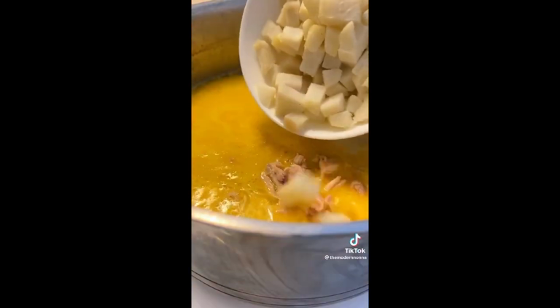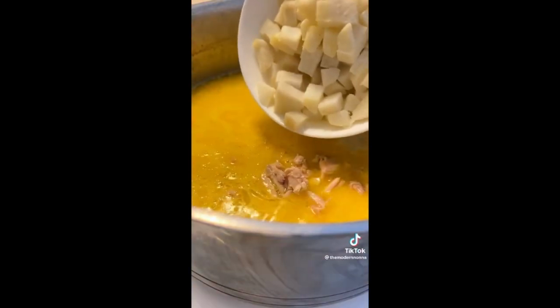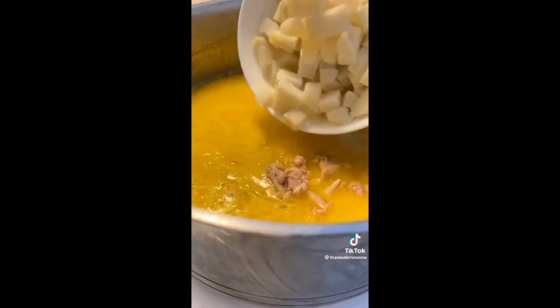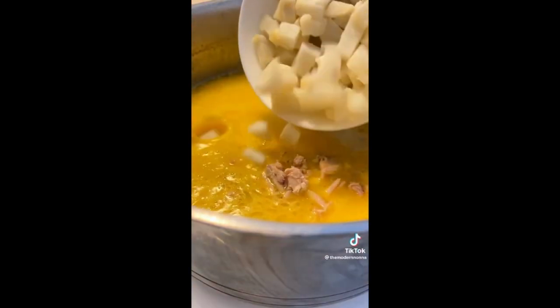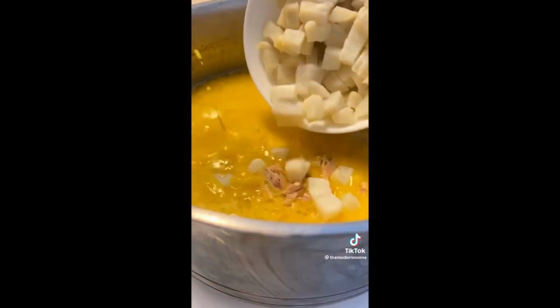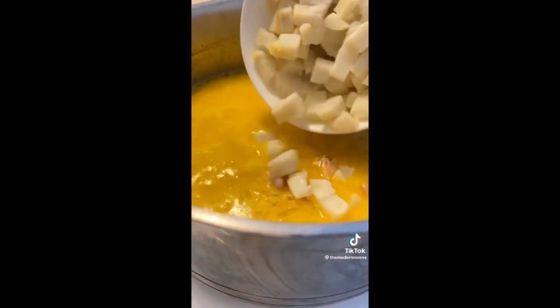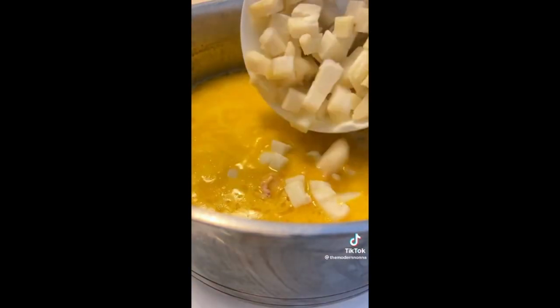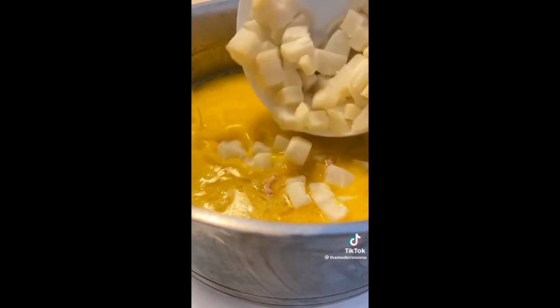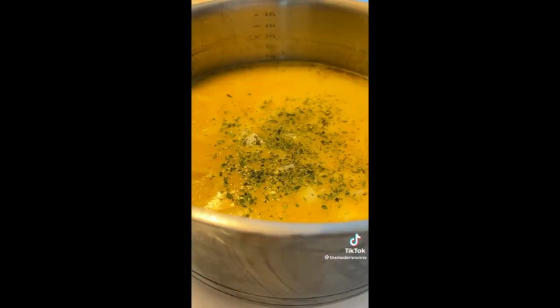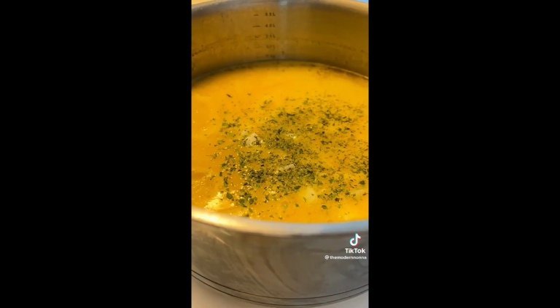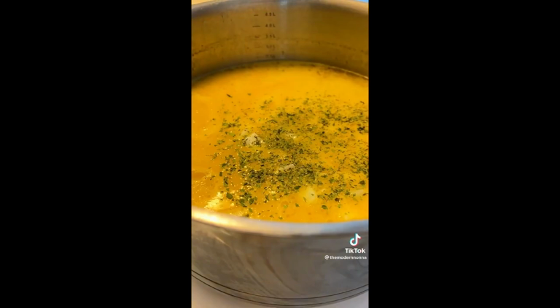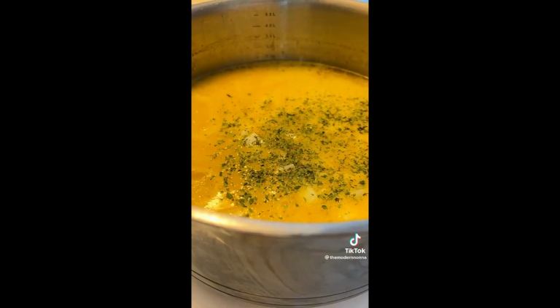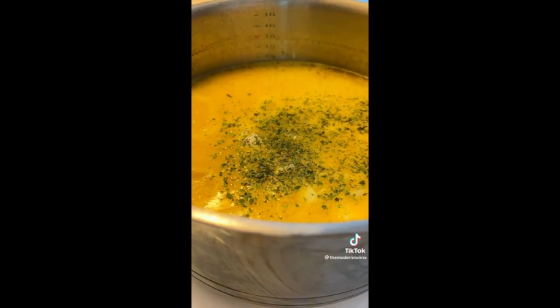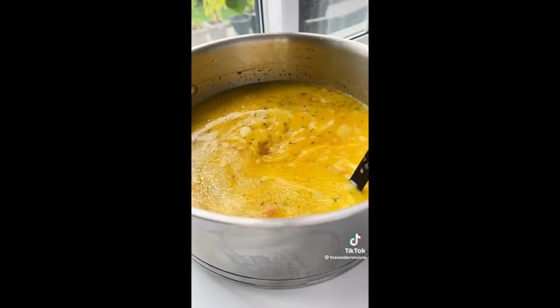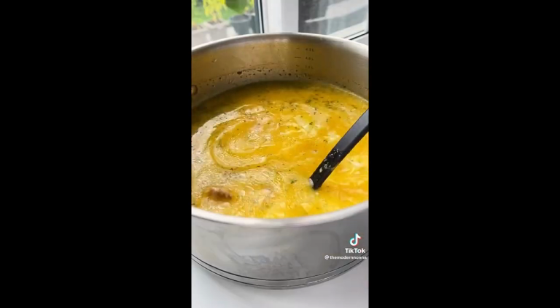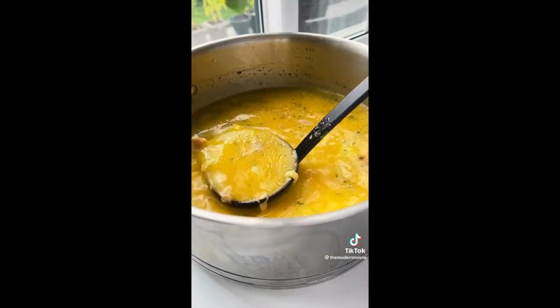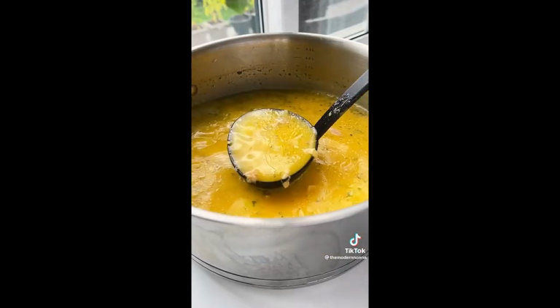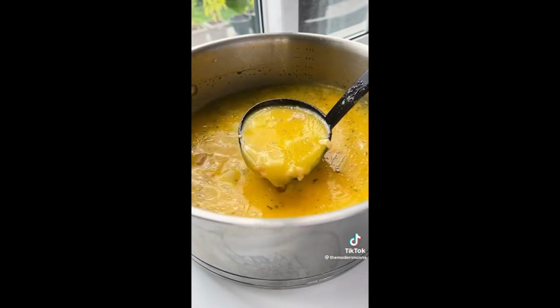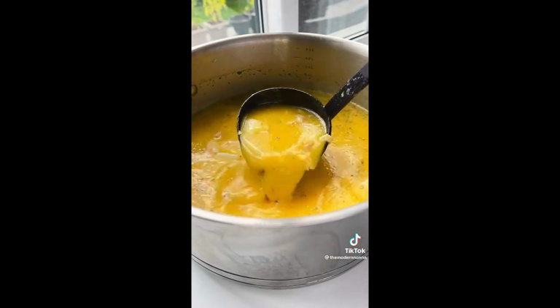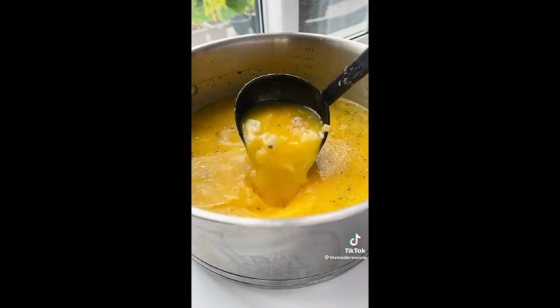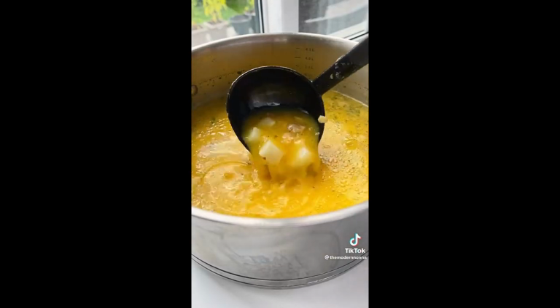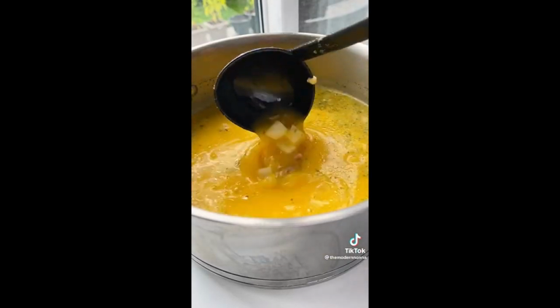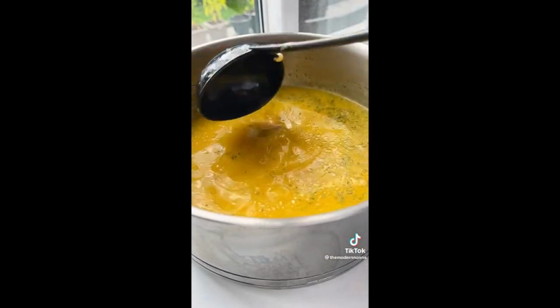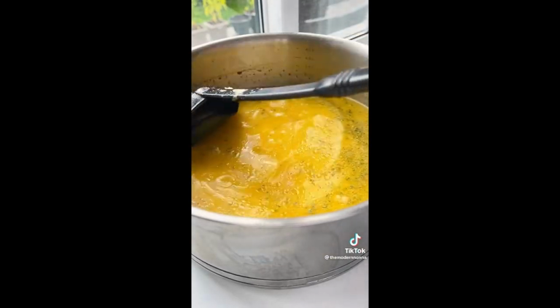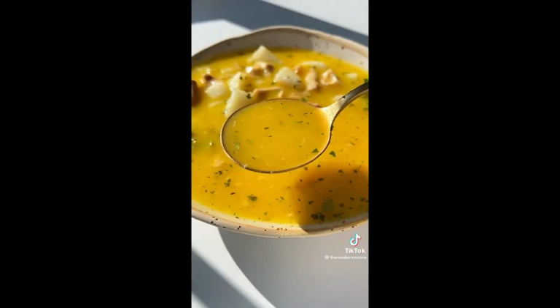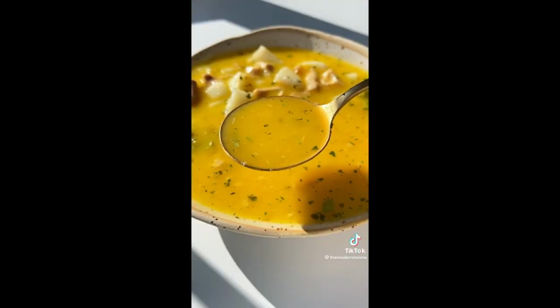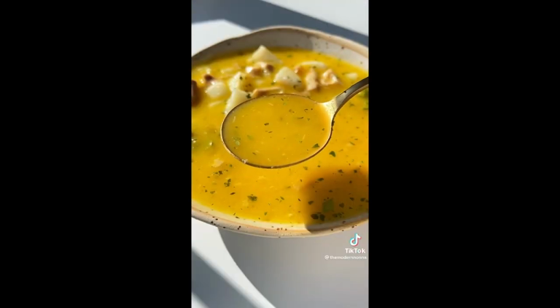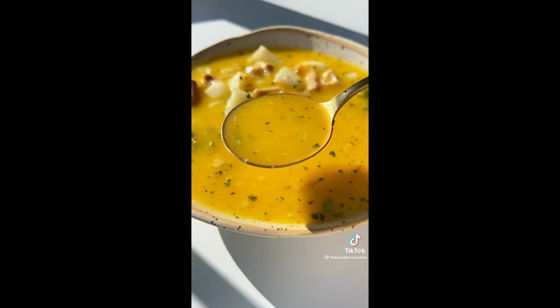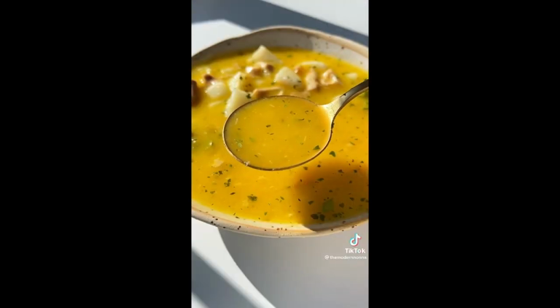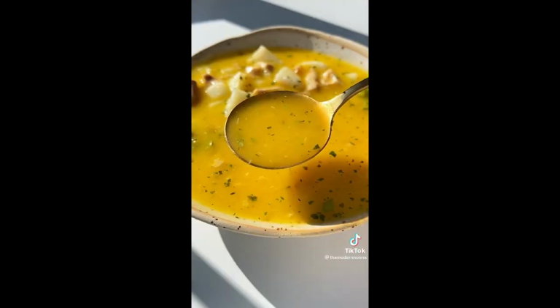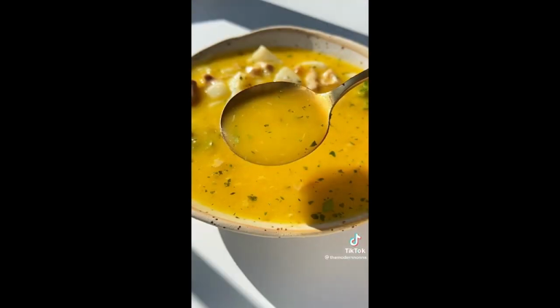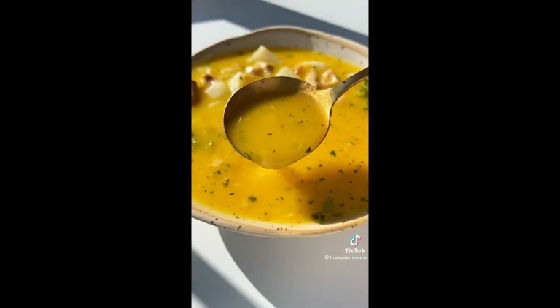I had leftover boiled potato, which I cubed and I'm adding in, but you can use pastina as well. Enjoy and follow for more.